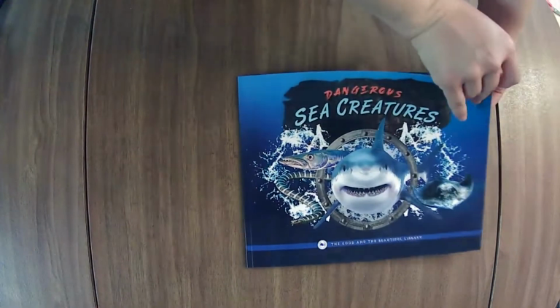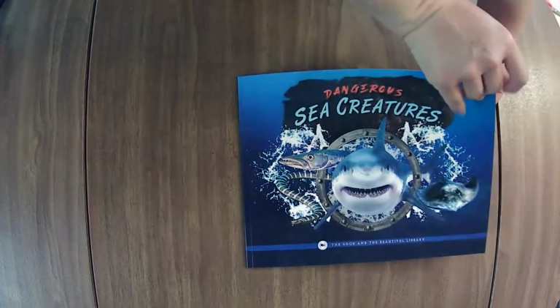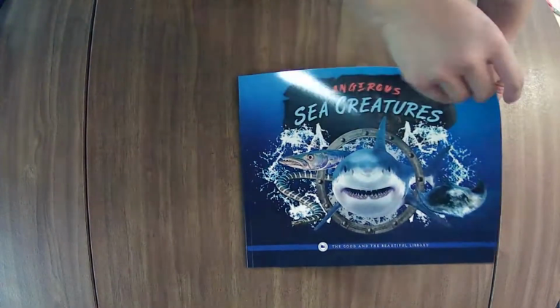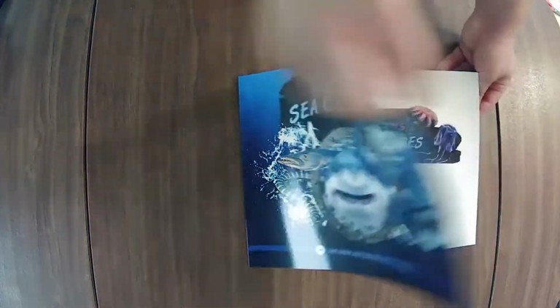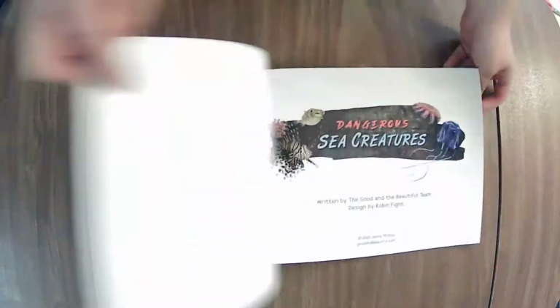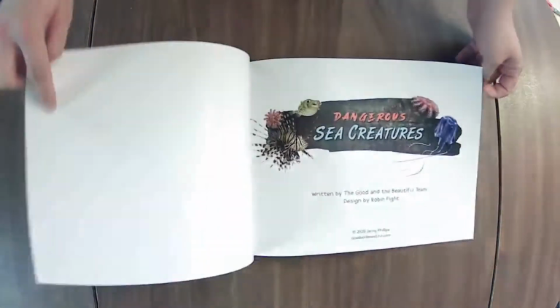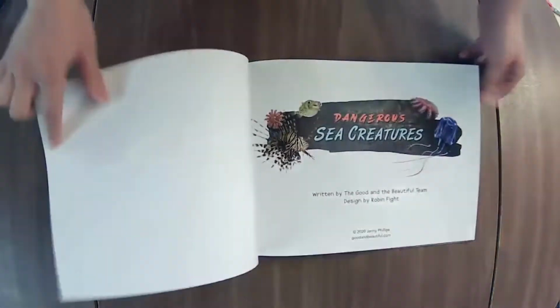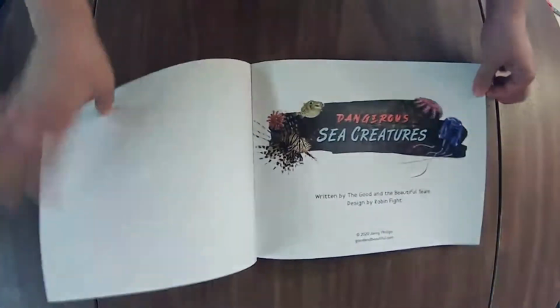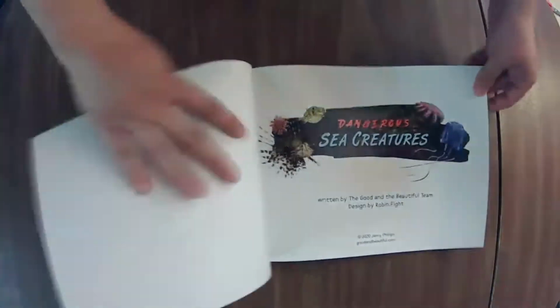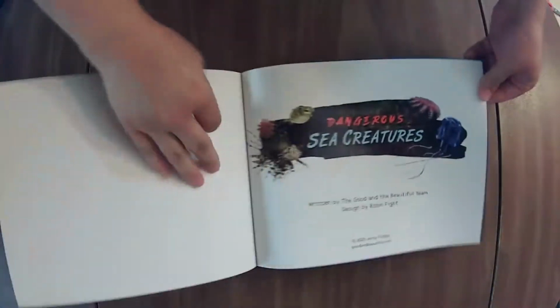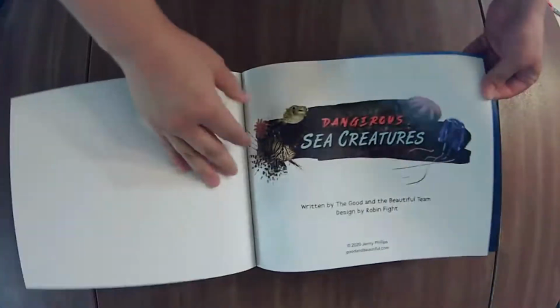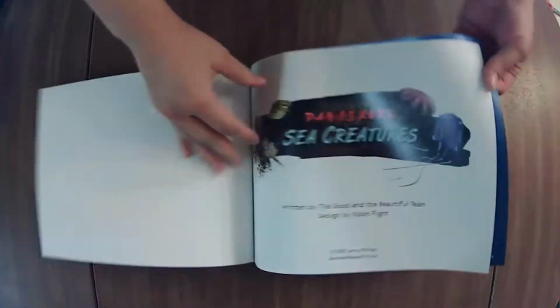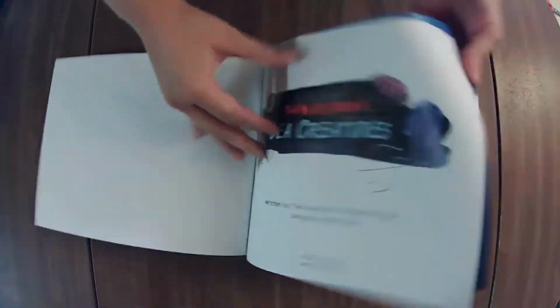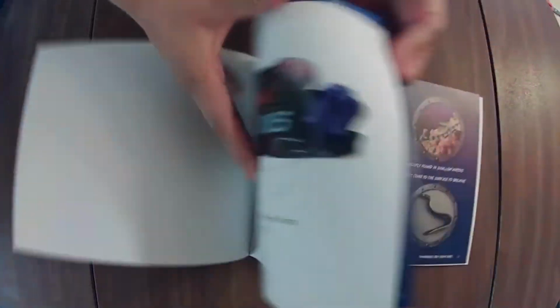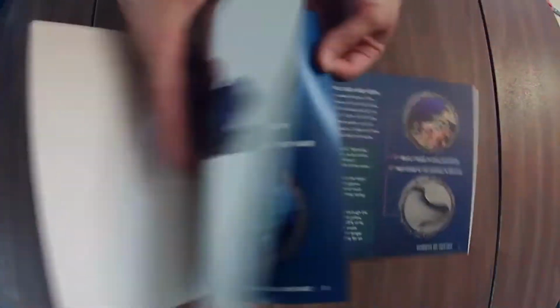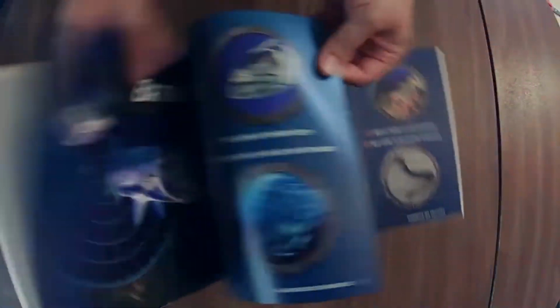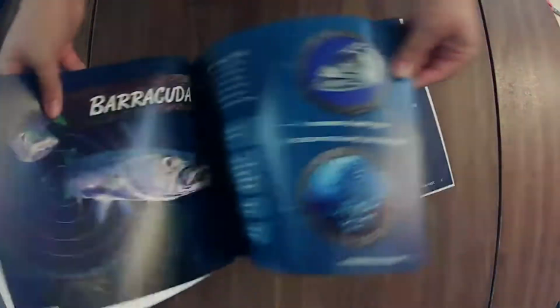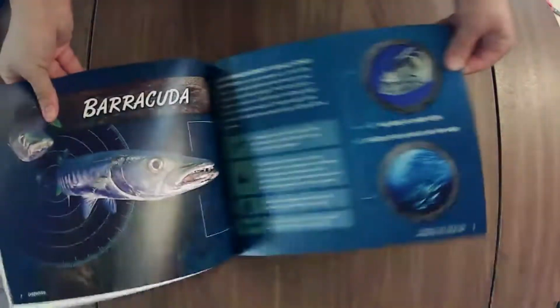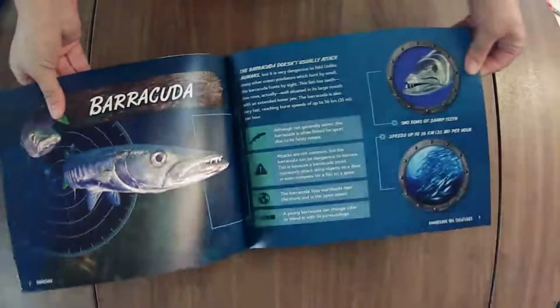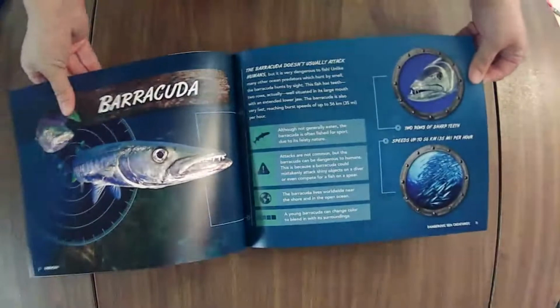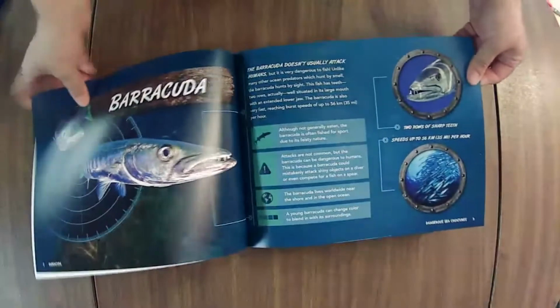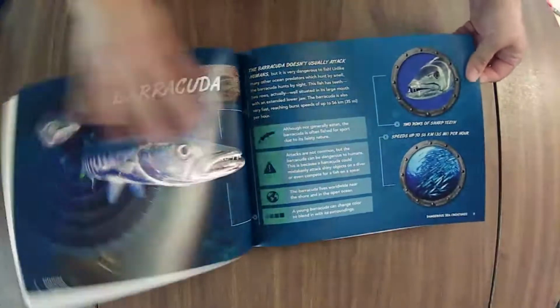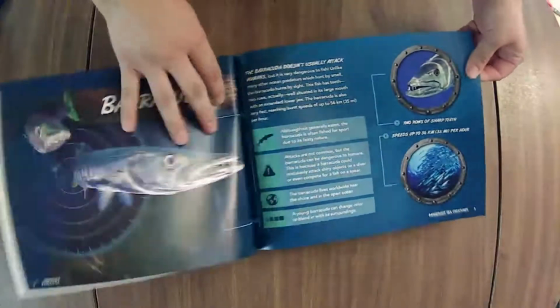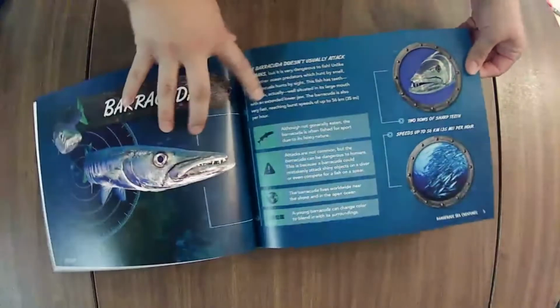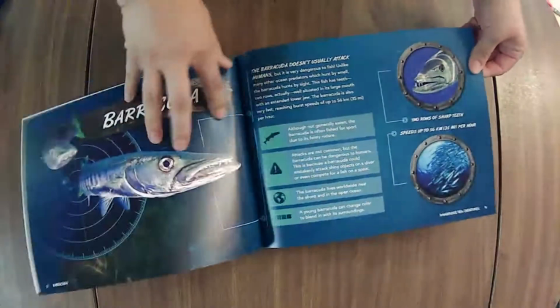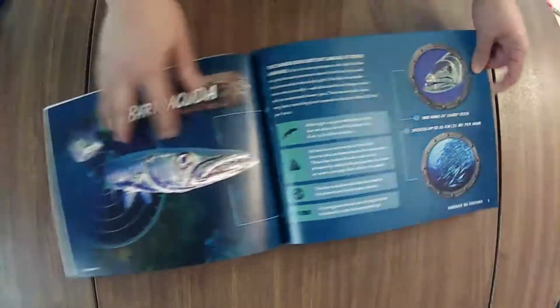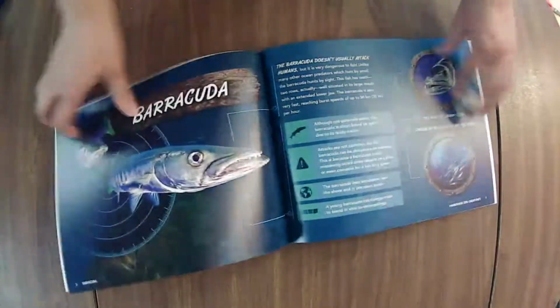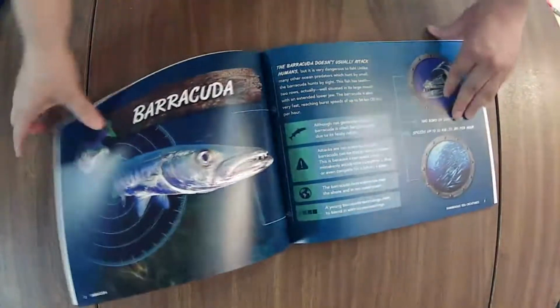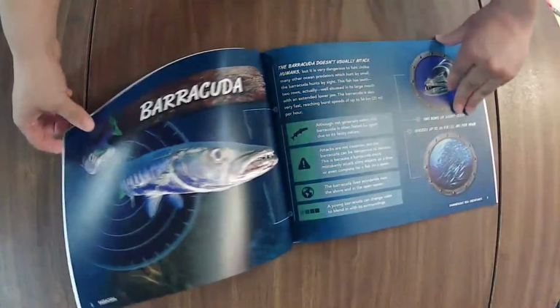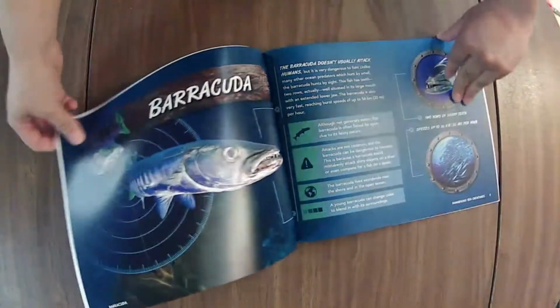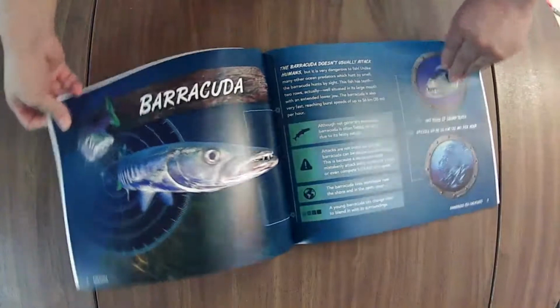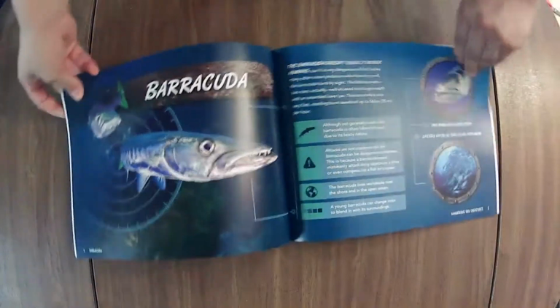Dangerous sea creatures — that's going to be interesting. I don't know, I guess it could be fun, but it could also be kind of scary for the kids.